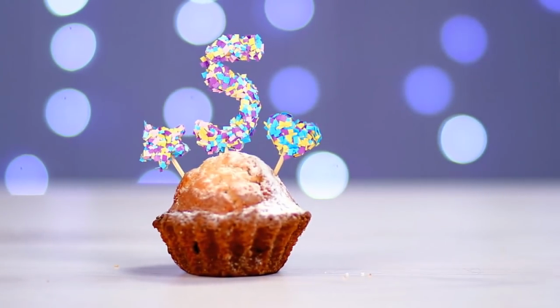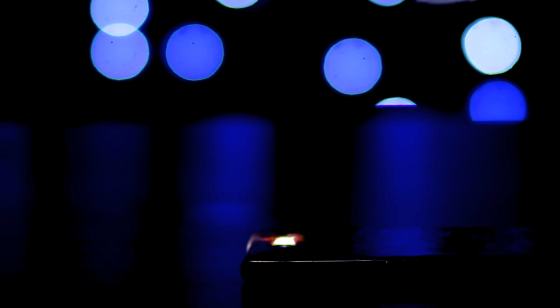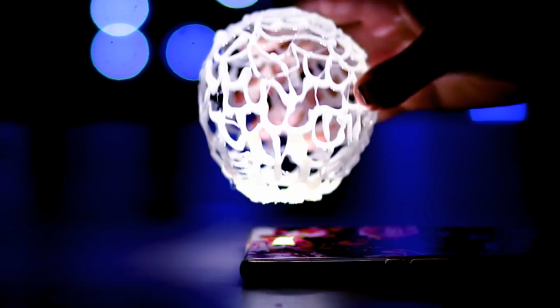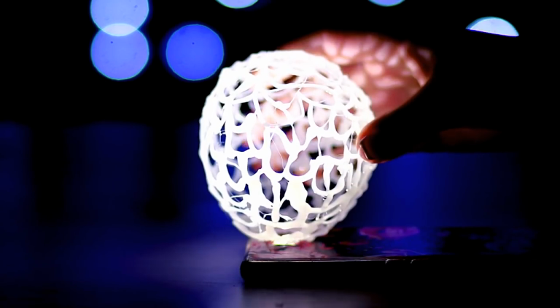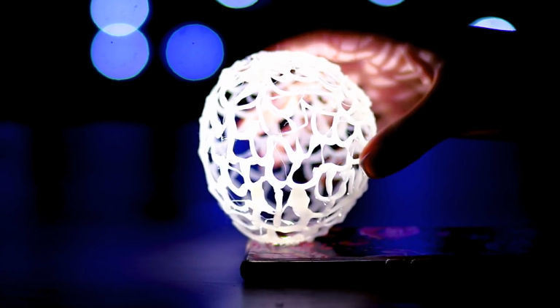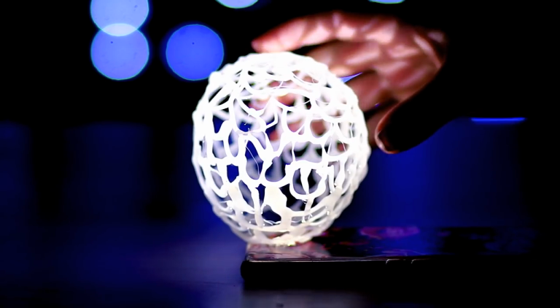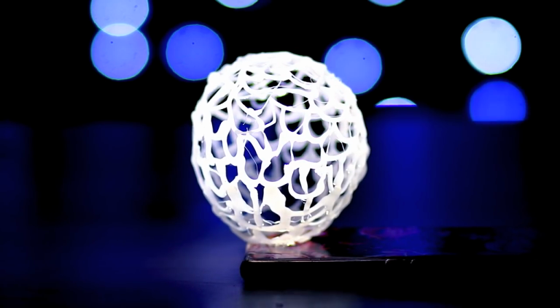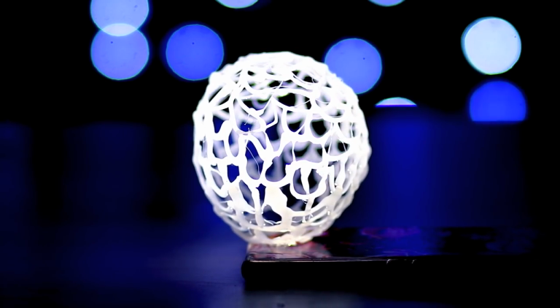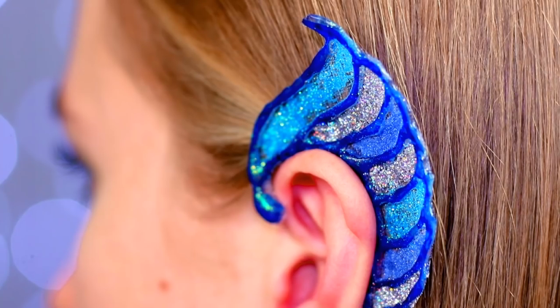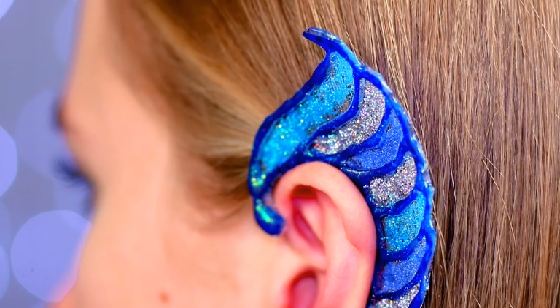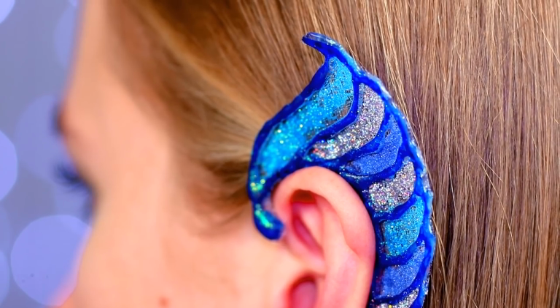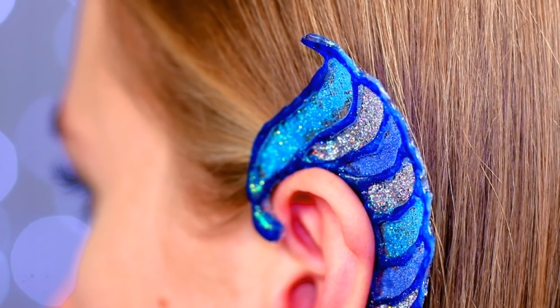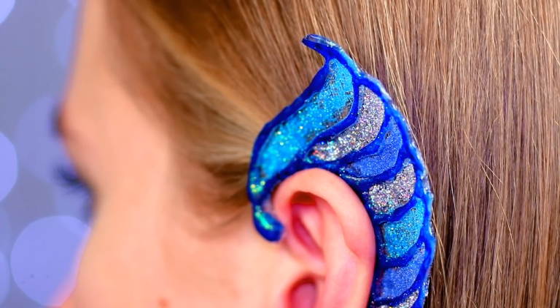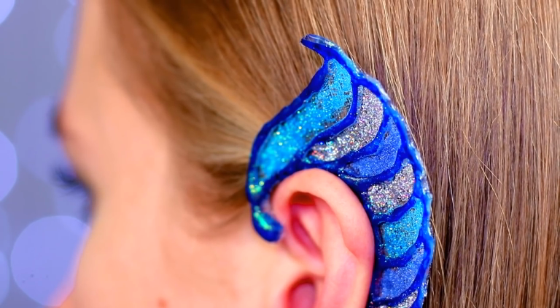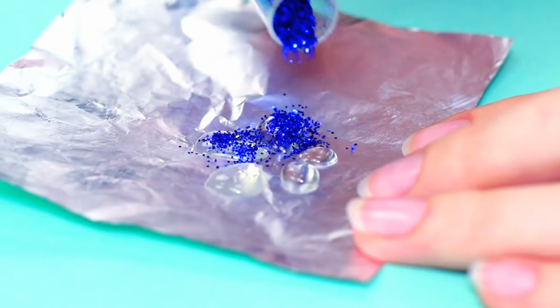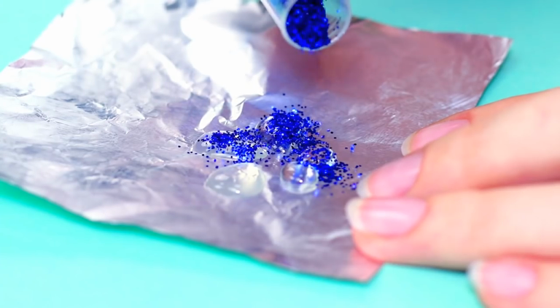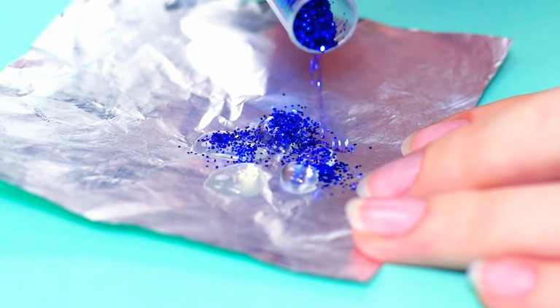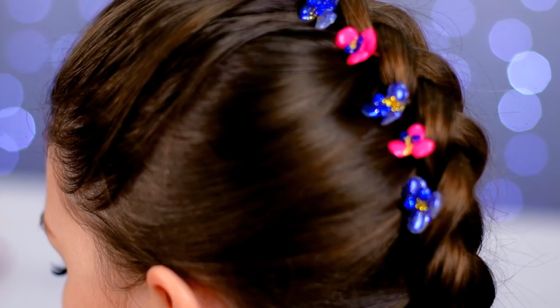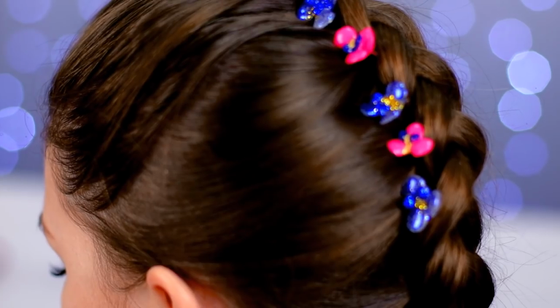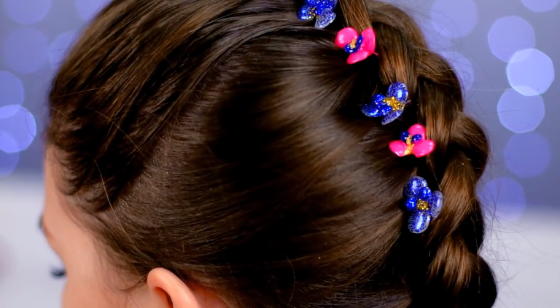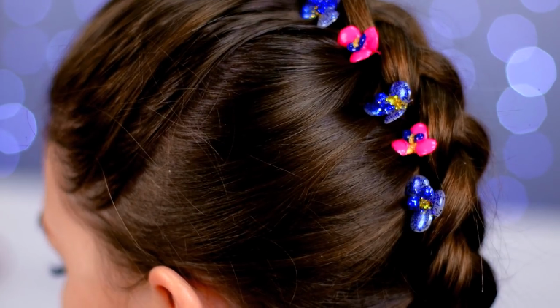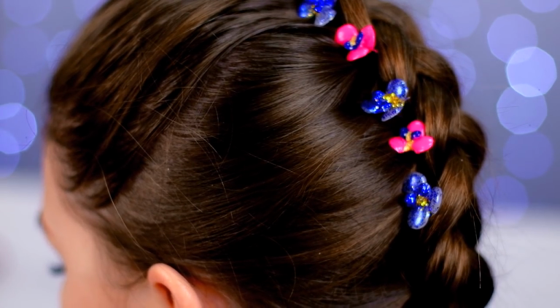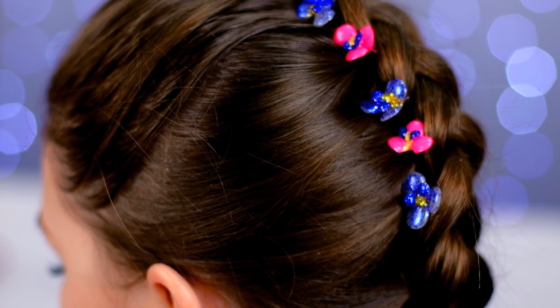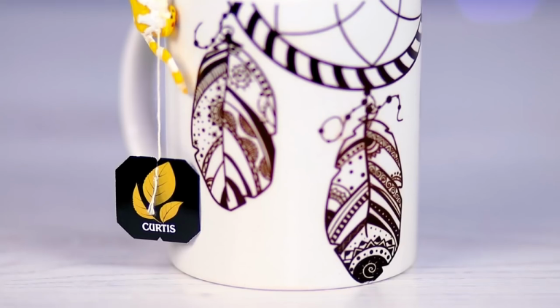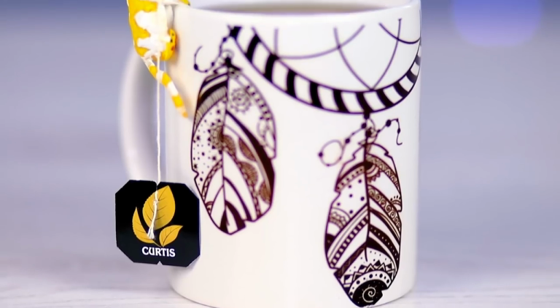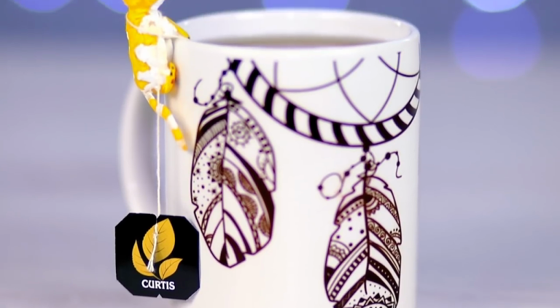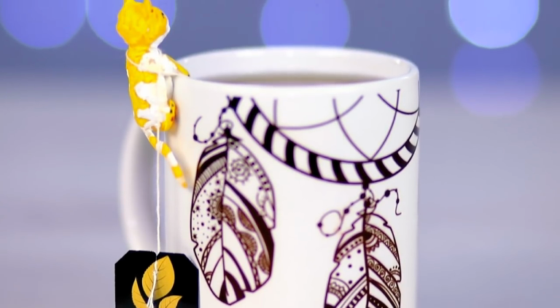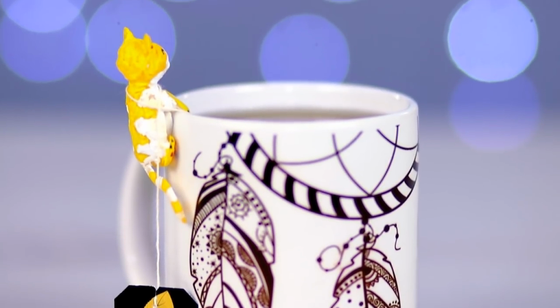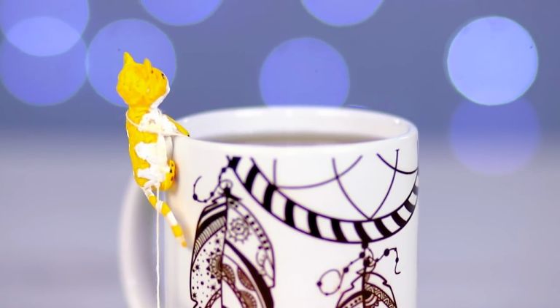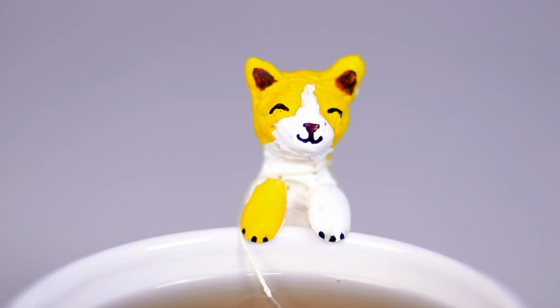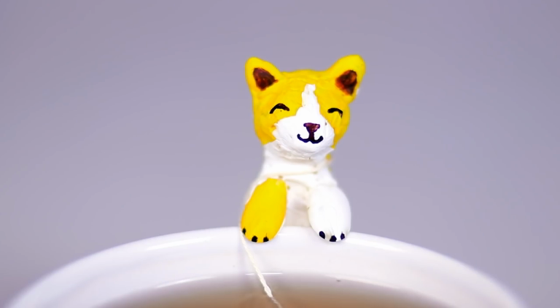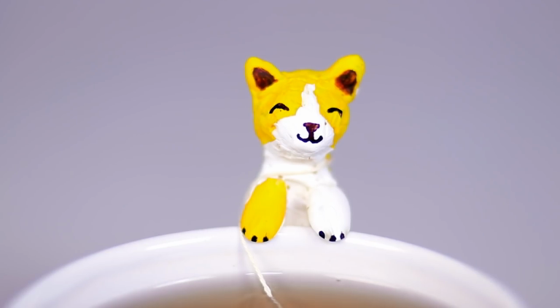In today's video, we'll tell you about some cool and unexpected ways you can use hot glue. Follow our life hacks and start creating!